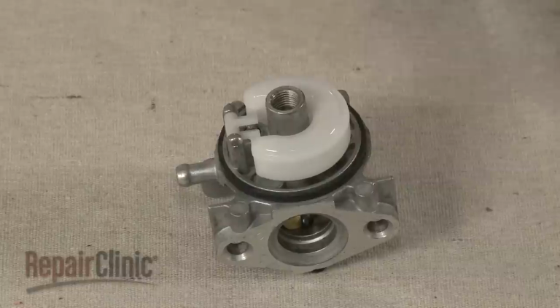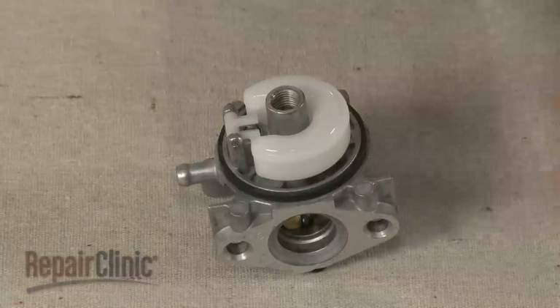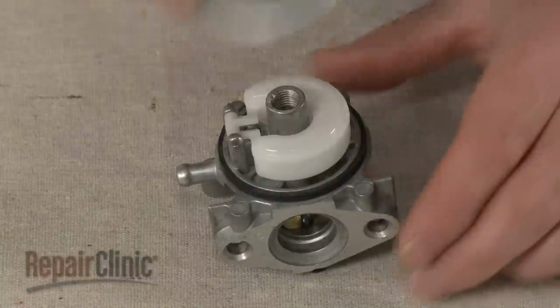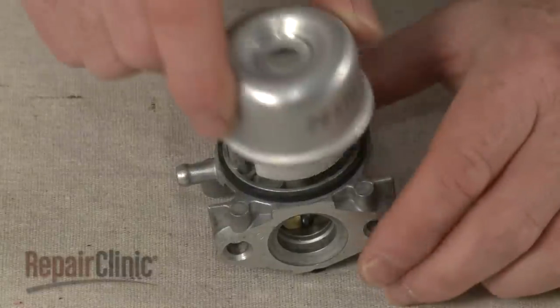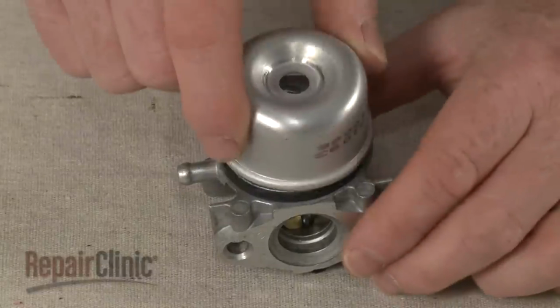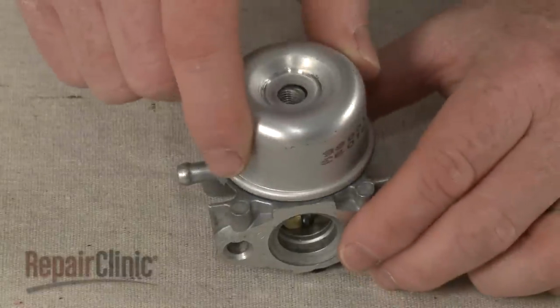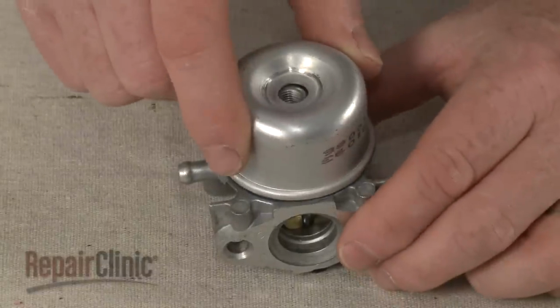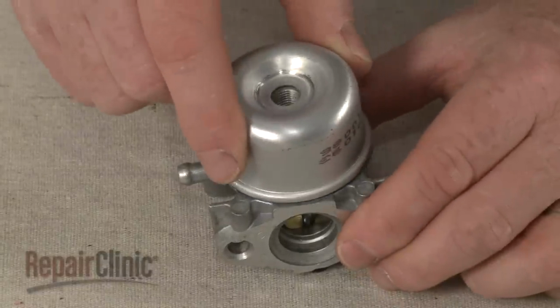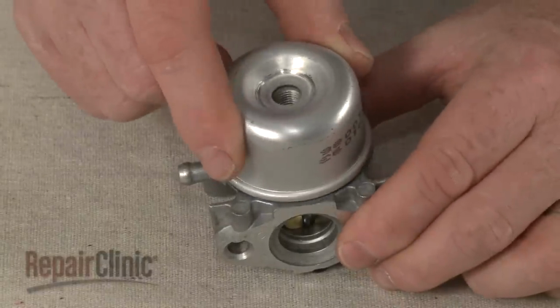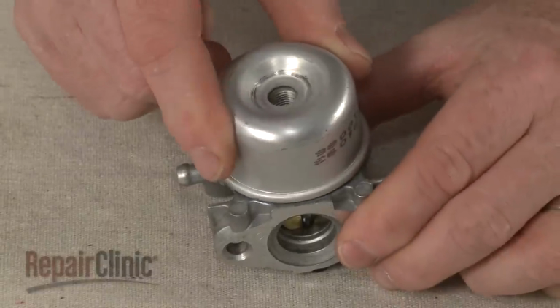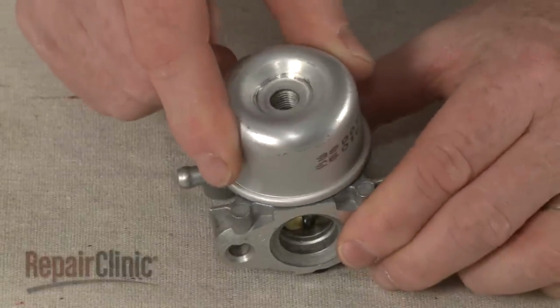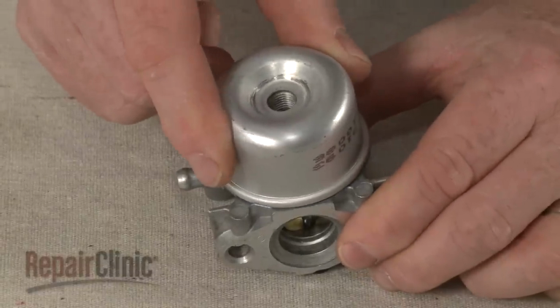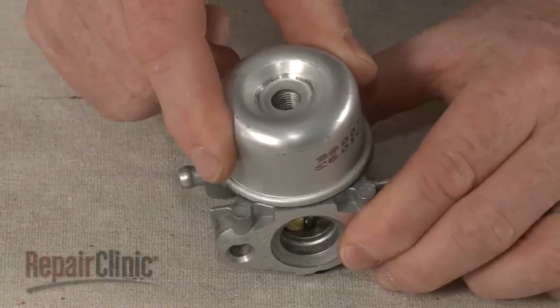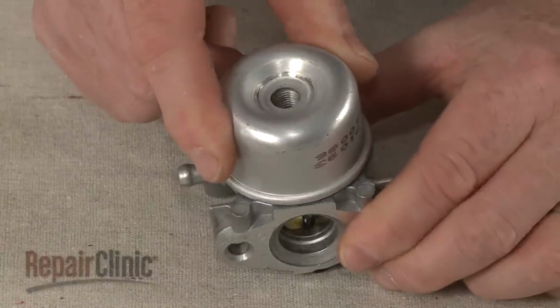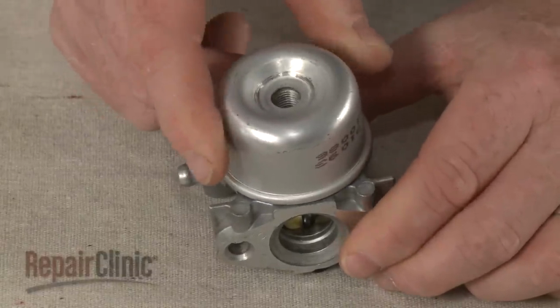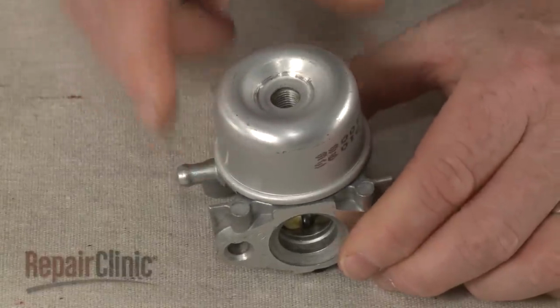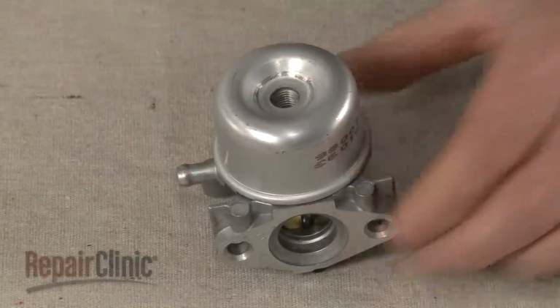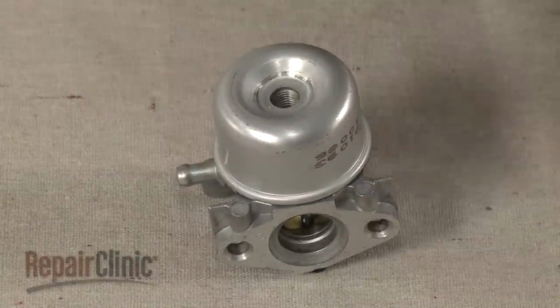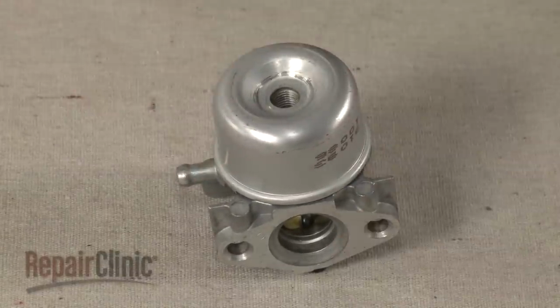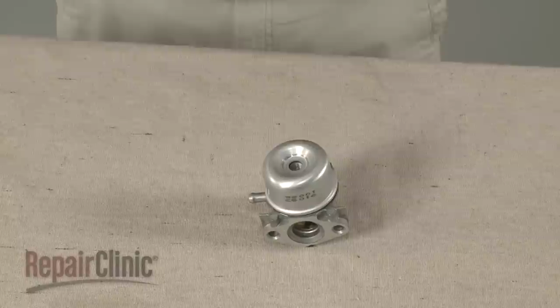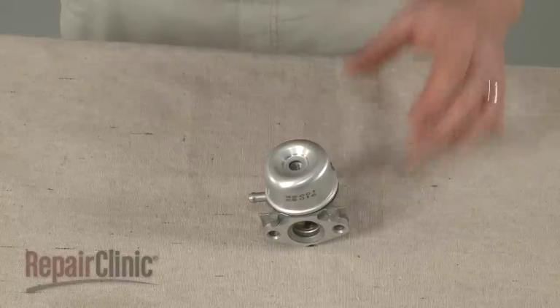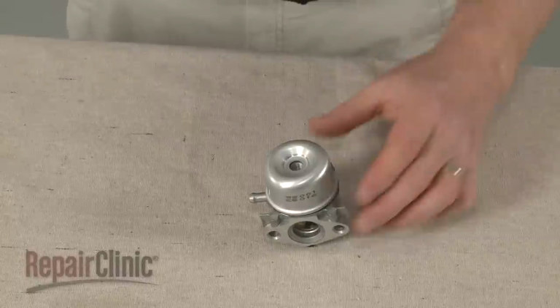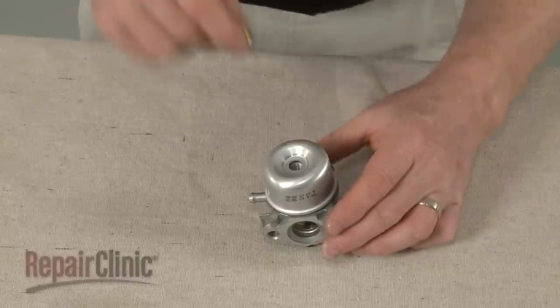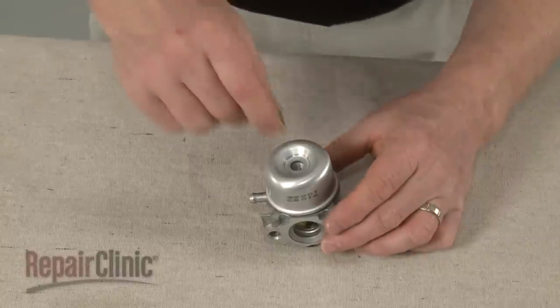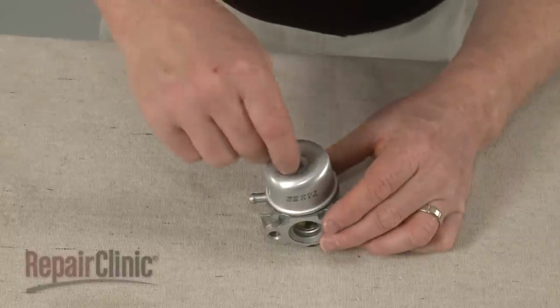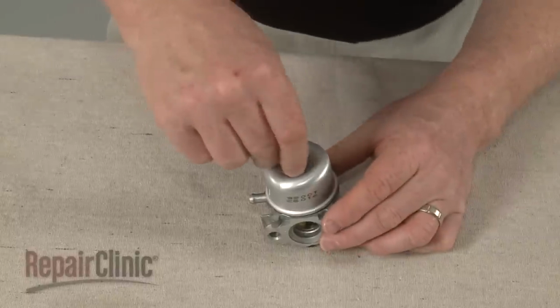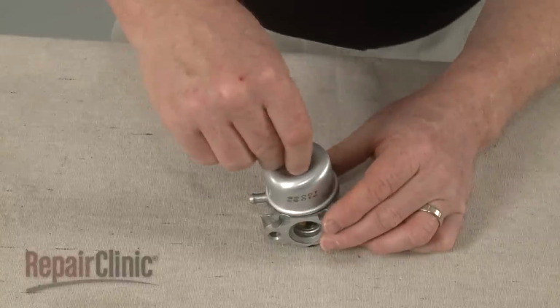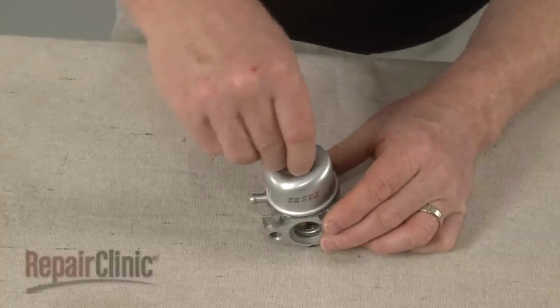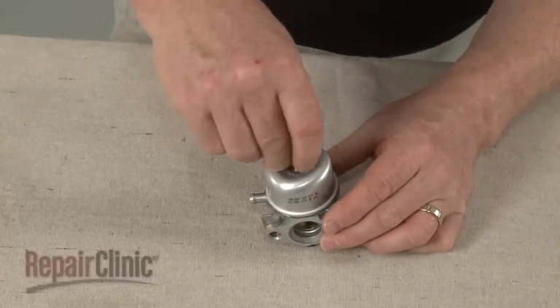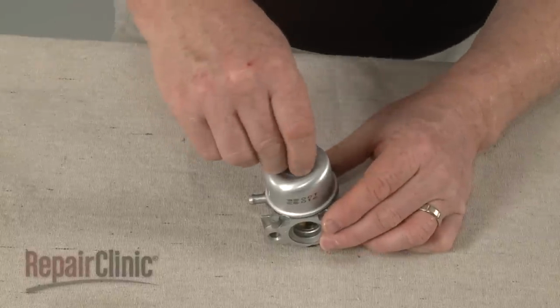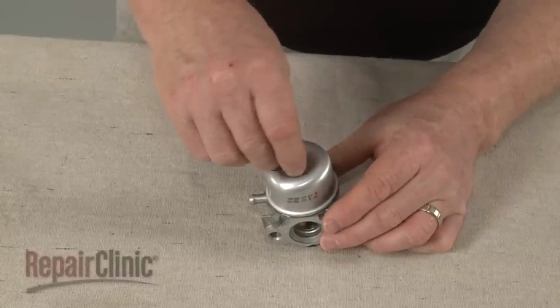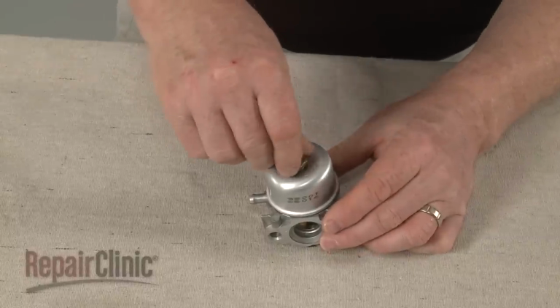Replace the bowl. Thread the nut and tighten to secure the bowl.